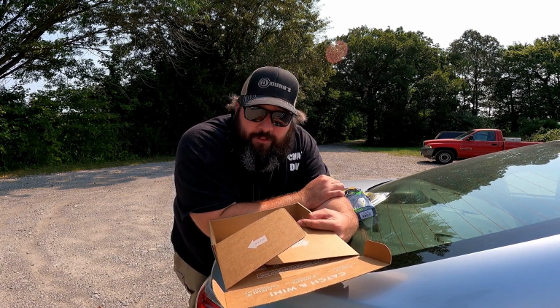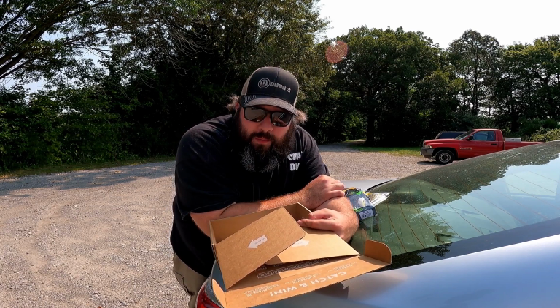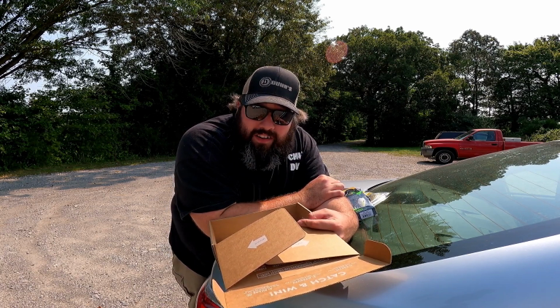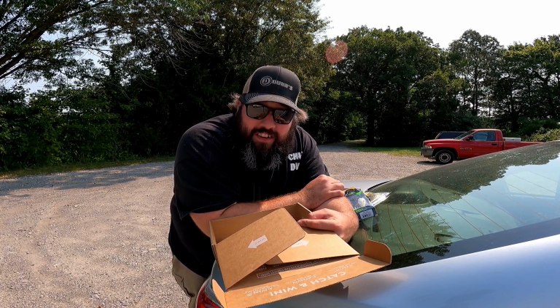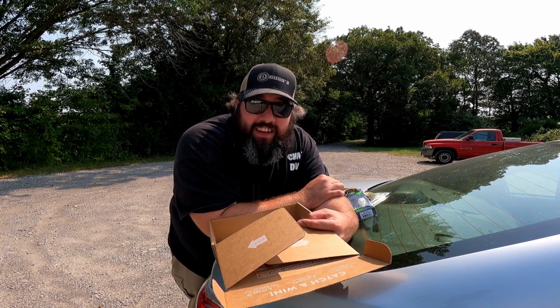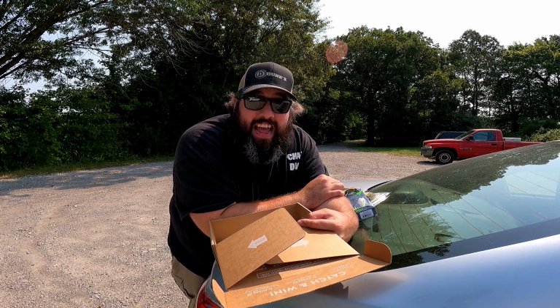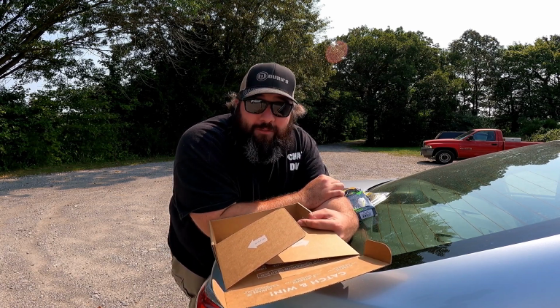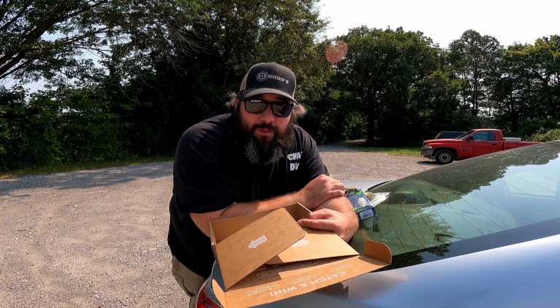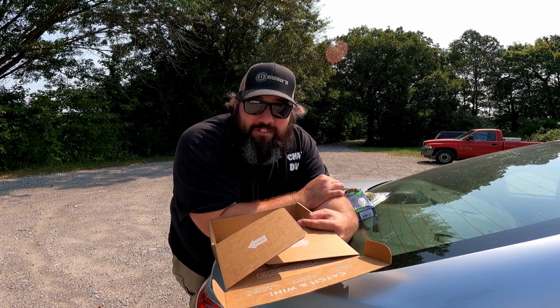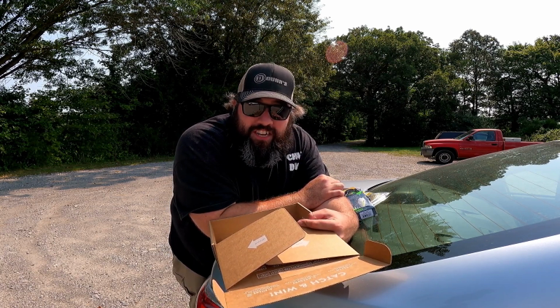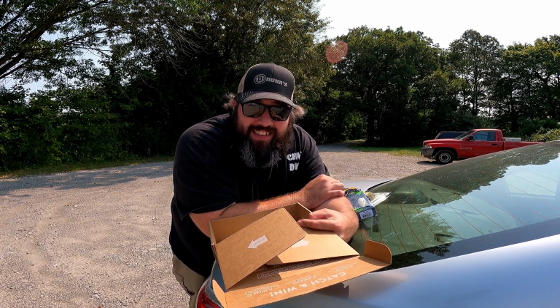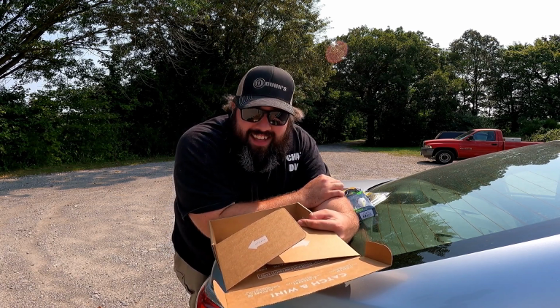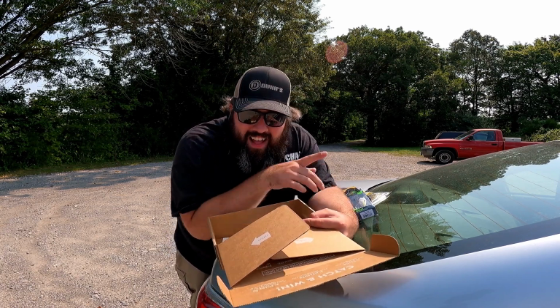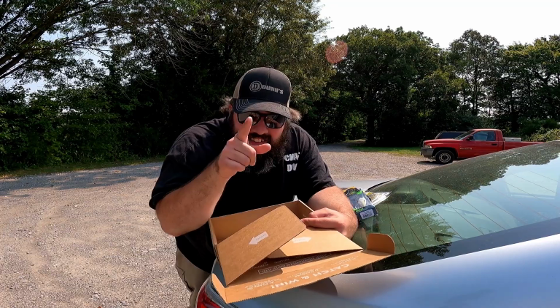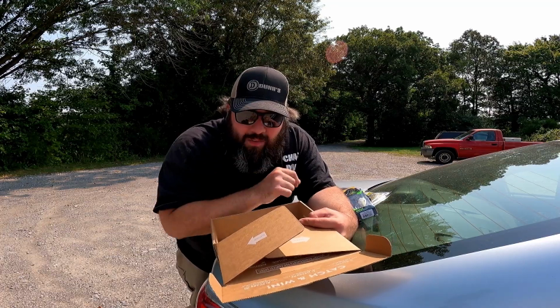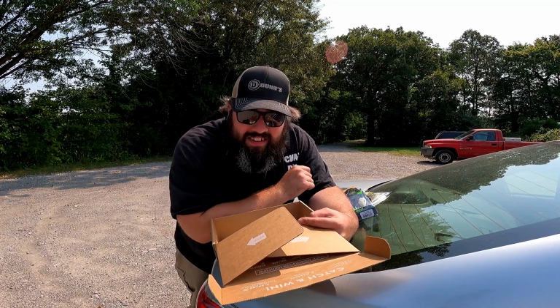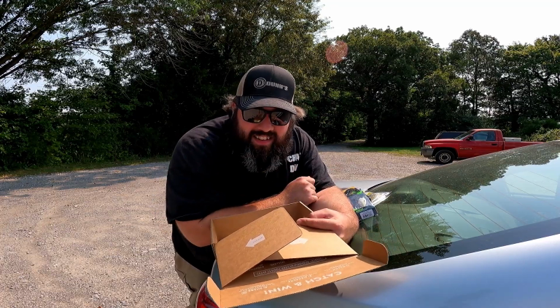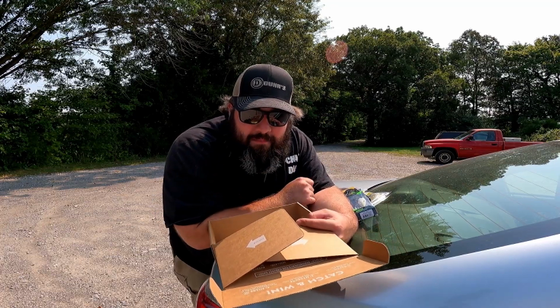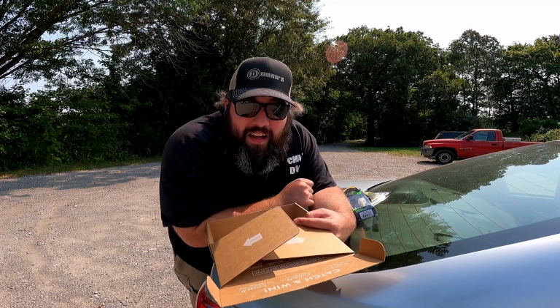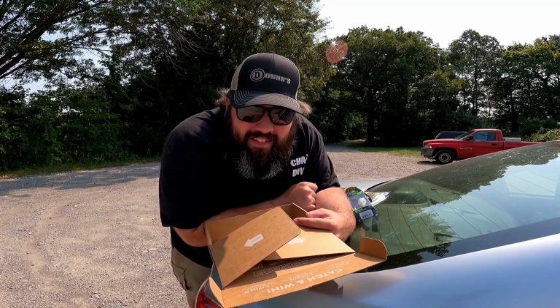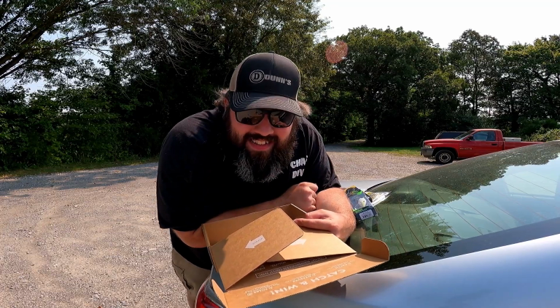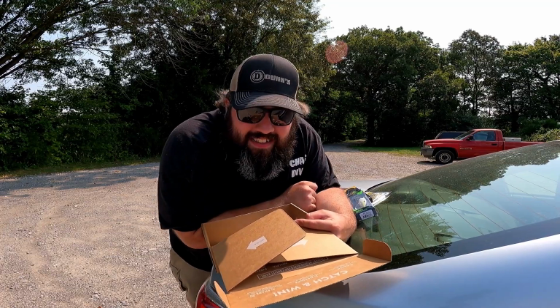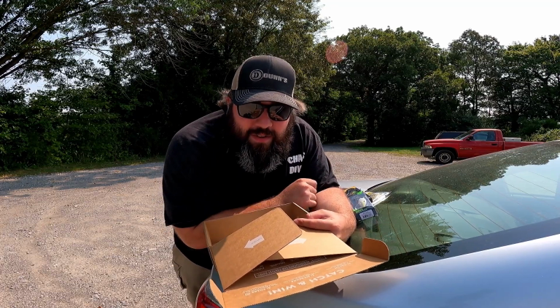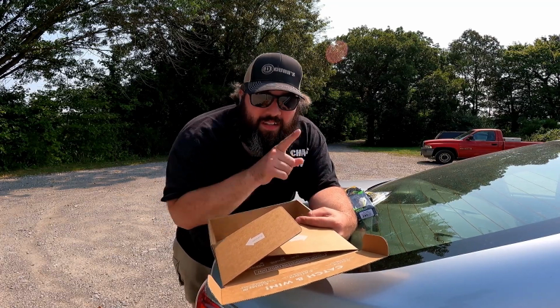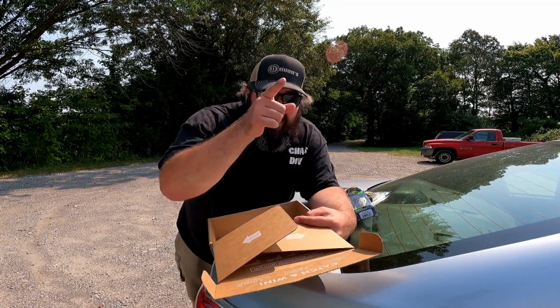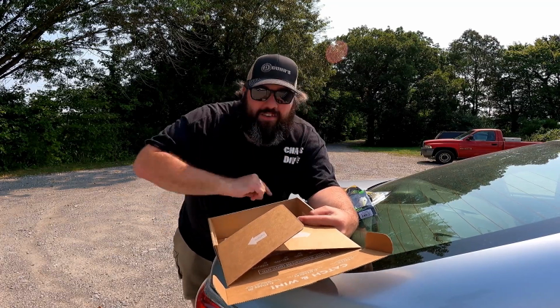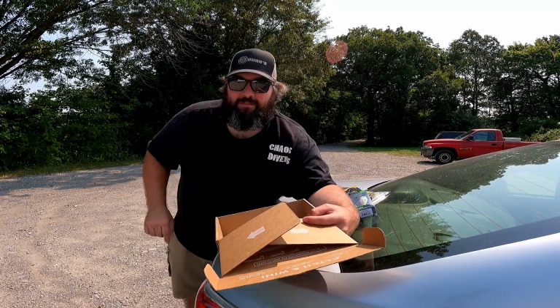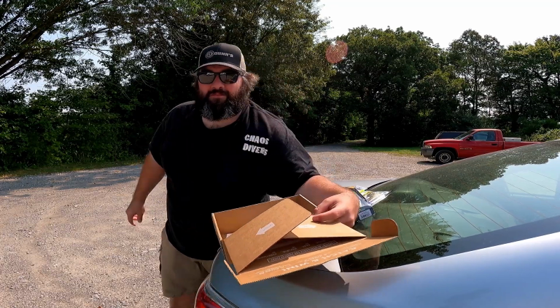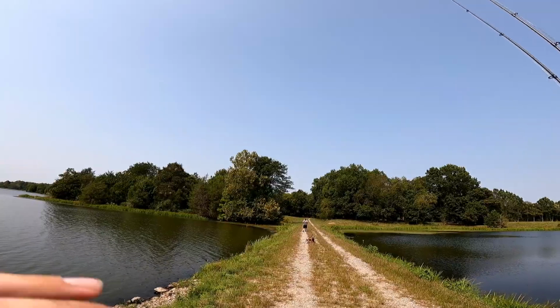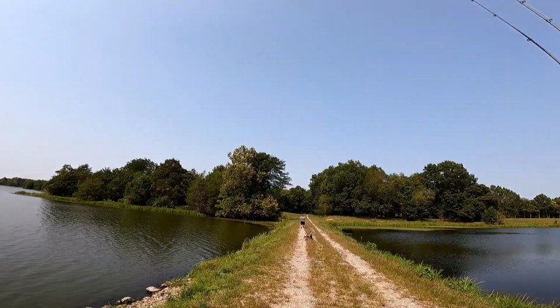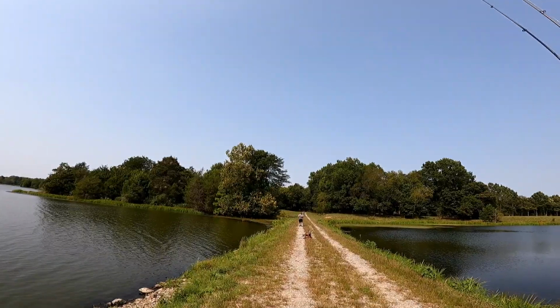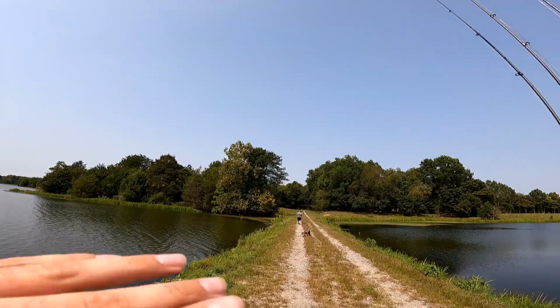Last but not least, some of the bodies of water I fish have really aggressive green sunfish — the only fish that count towards these slams are bass: largemouth bass and spotted bass specifically. With that done, it looks like I've got a lot of other people here at Pond 8041 to fish against — let's not waste any time, let's get into it.